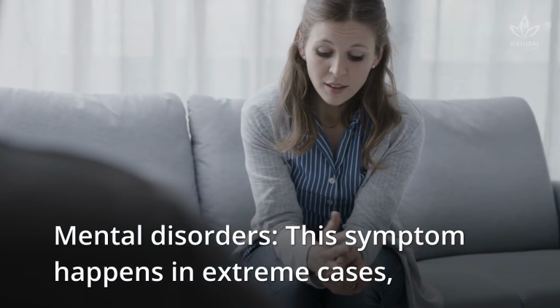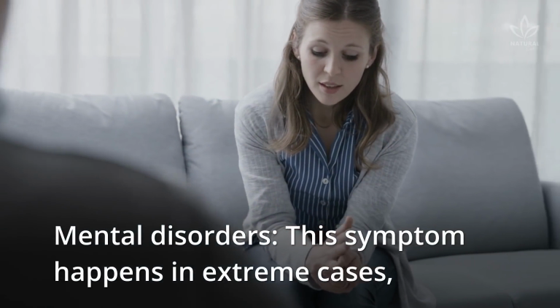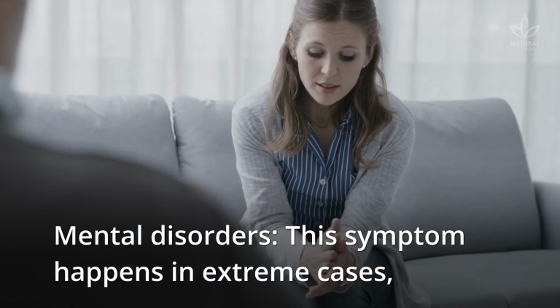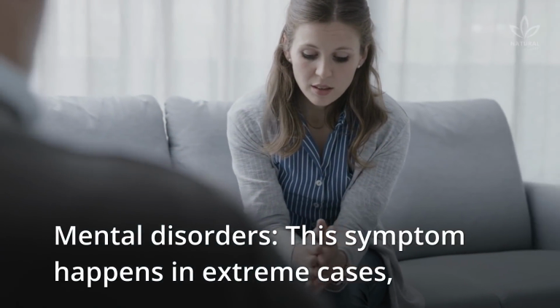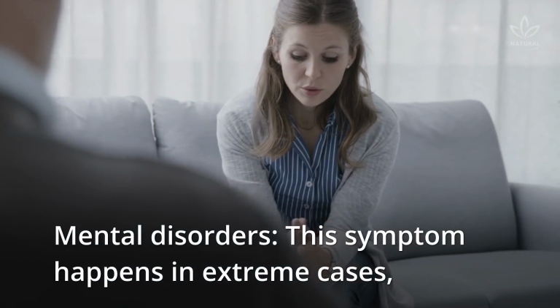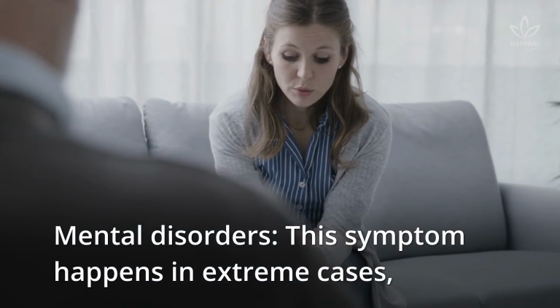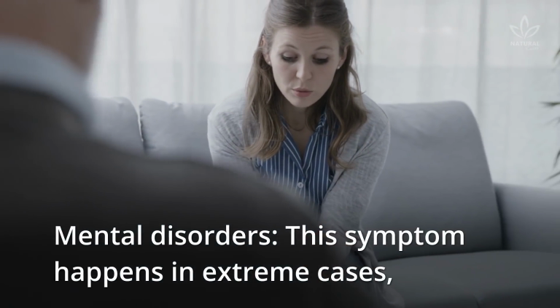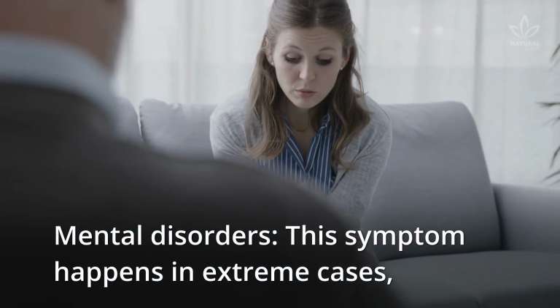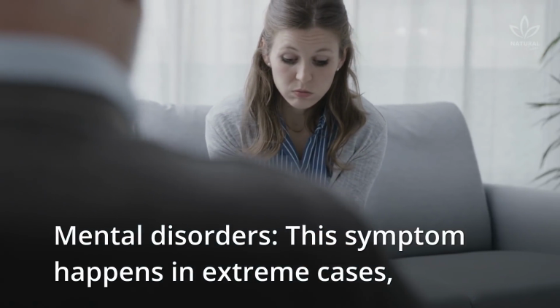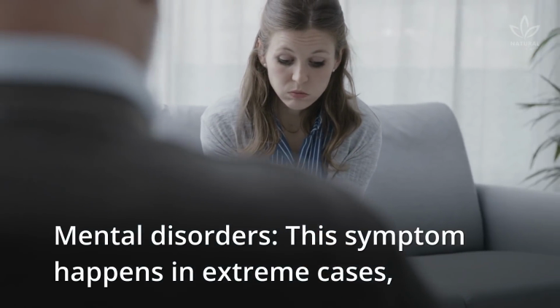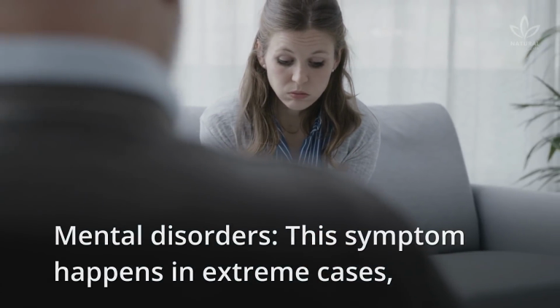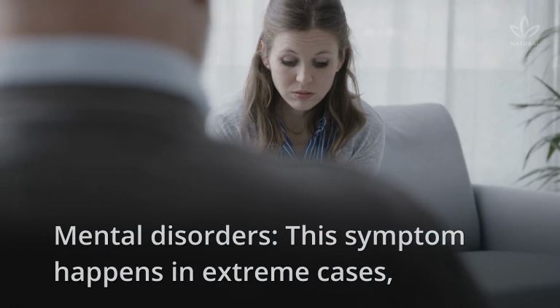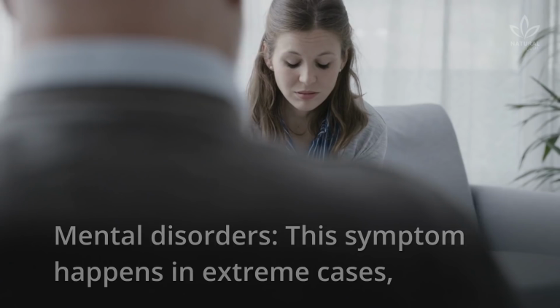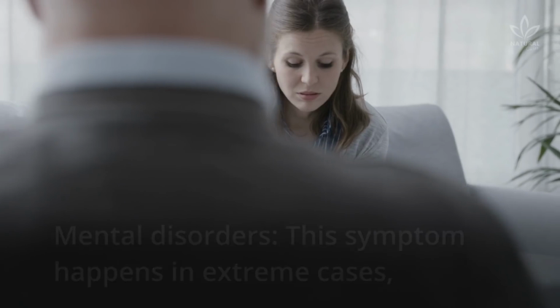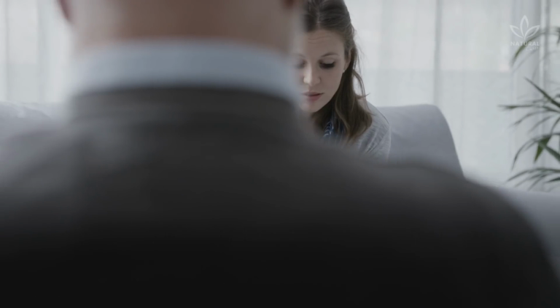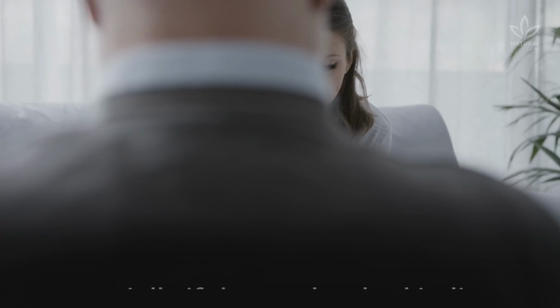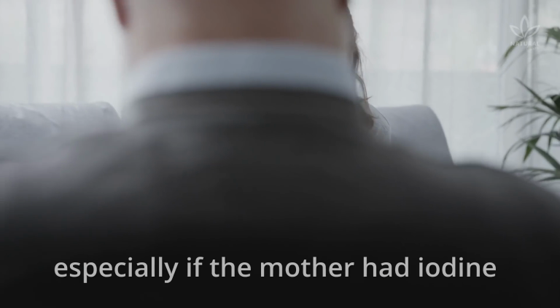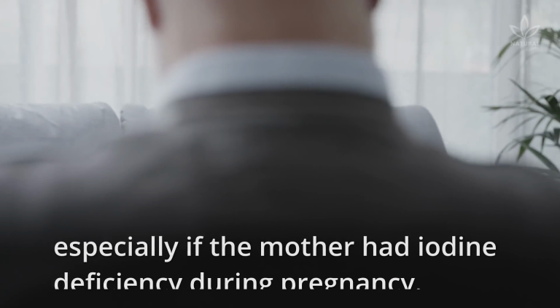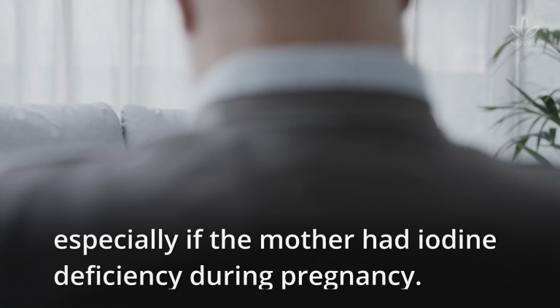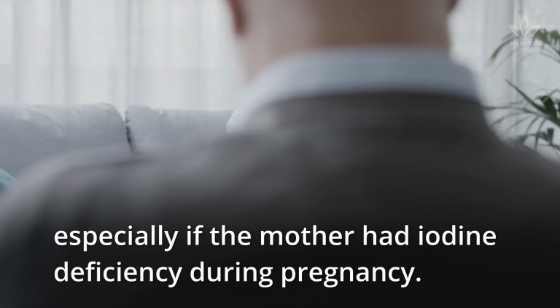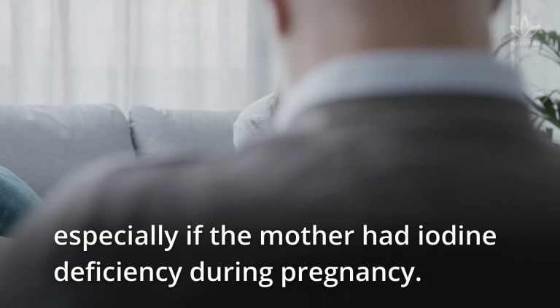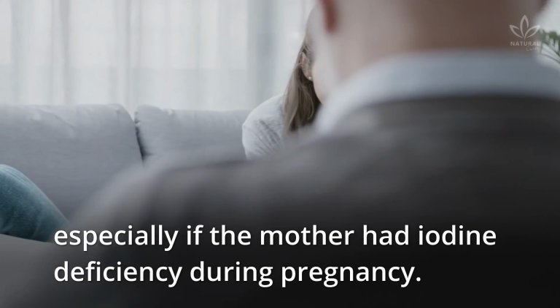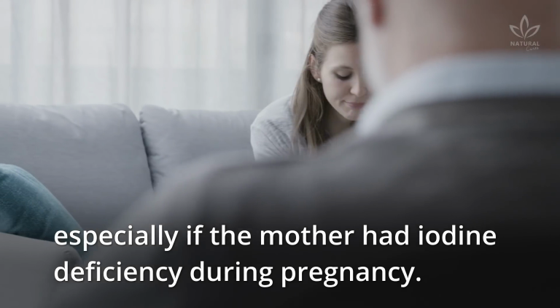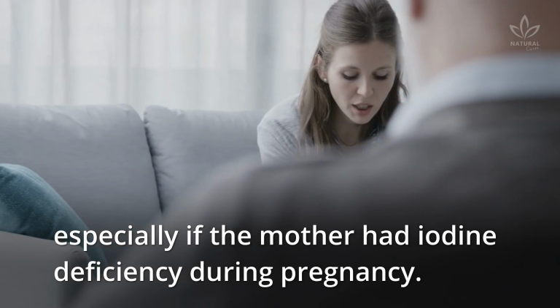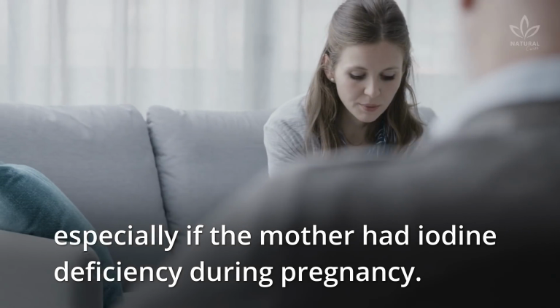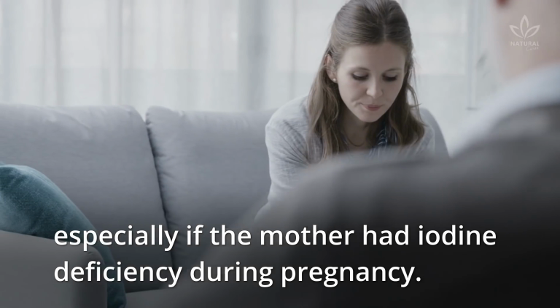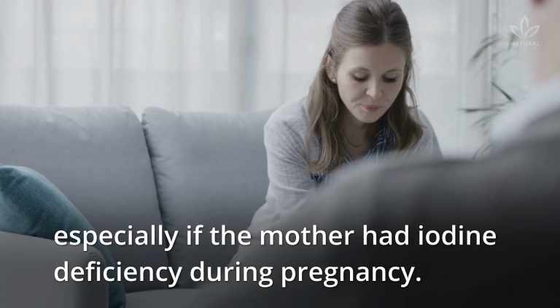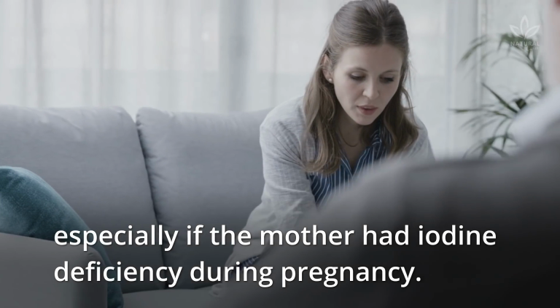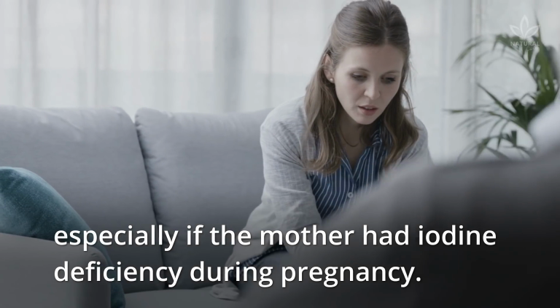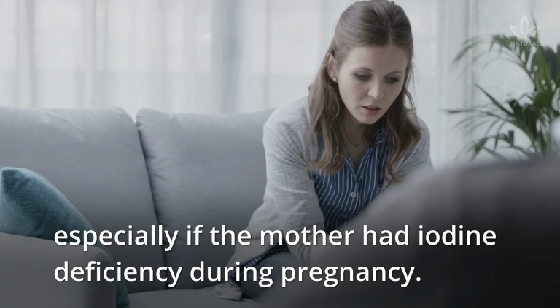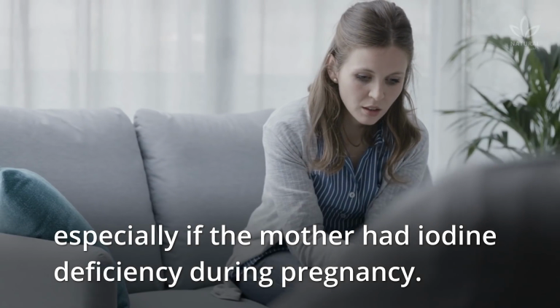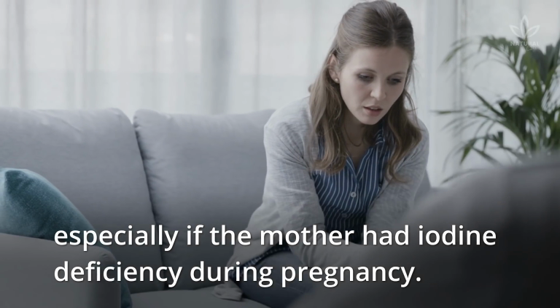Mental disorders — this symptom happens in extreme cases, especially if the mother had iodine deficiency during pregnancy.